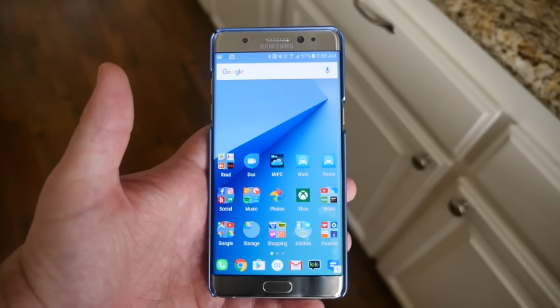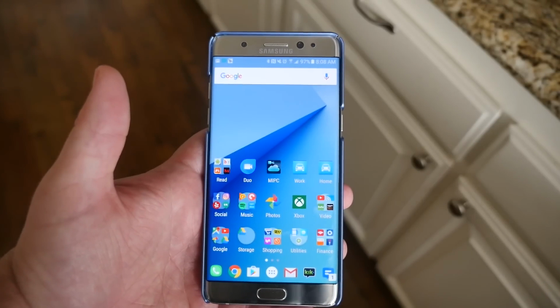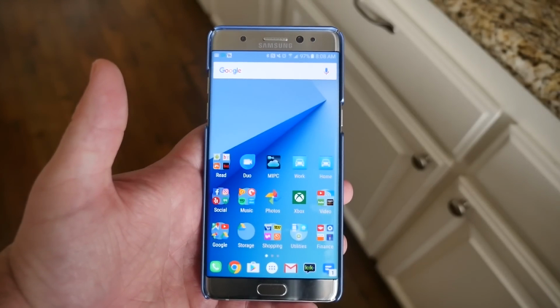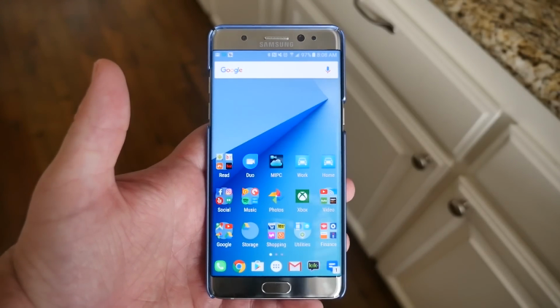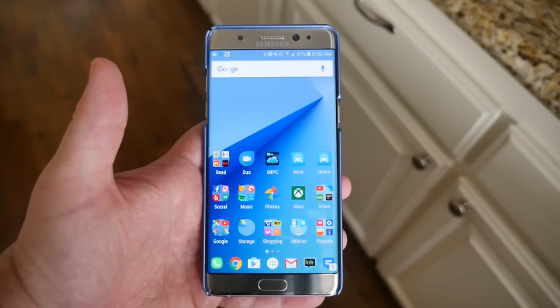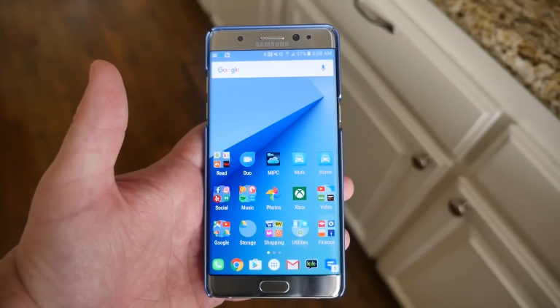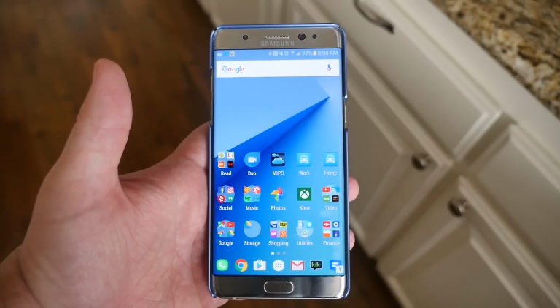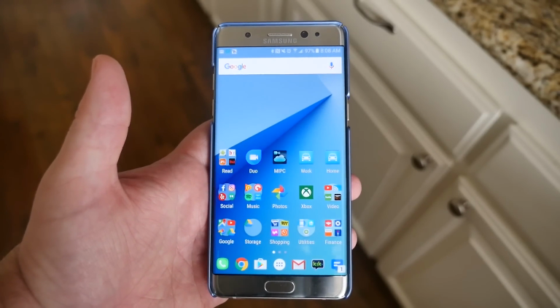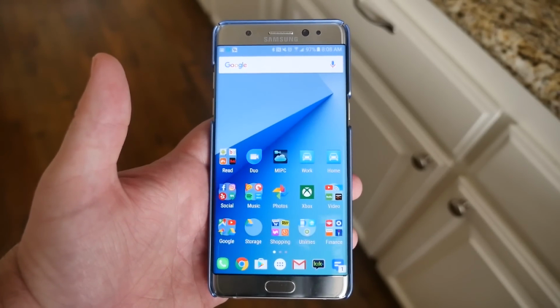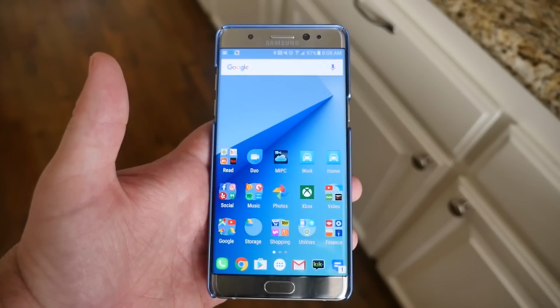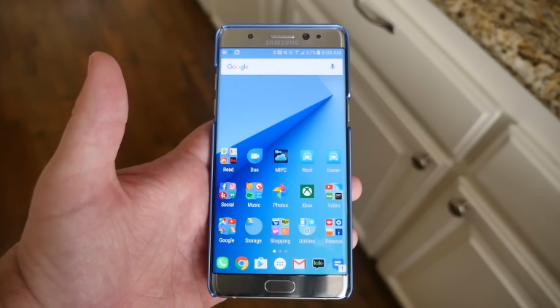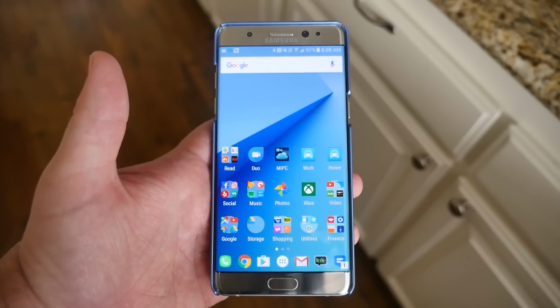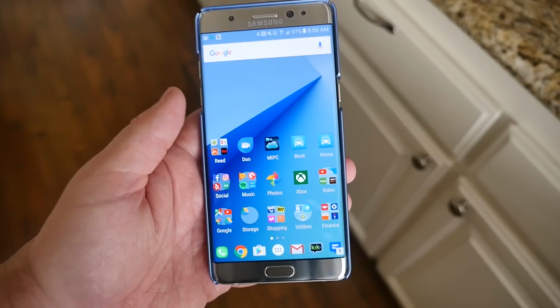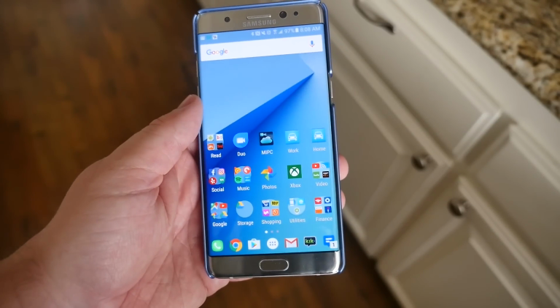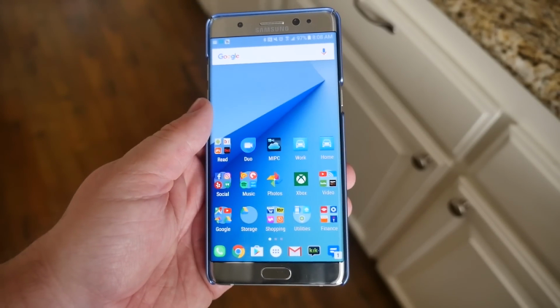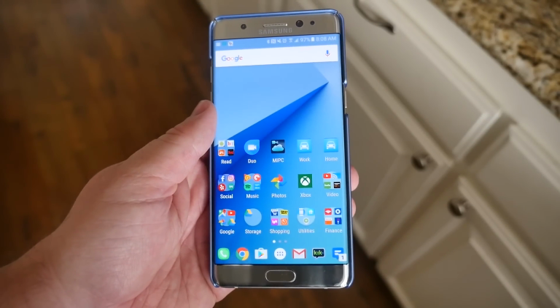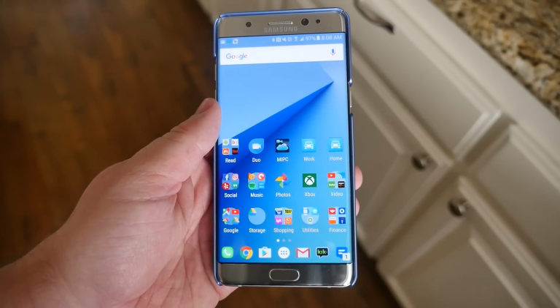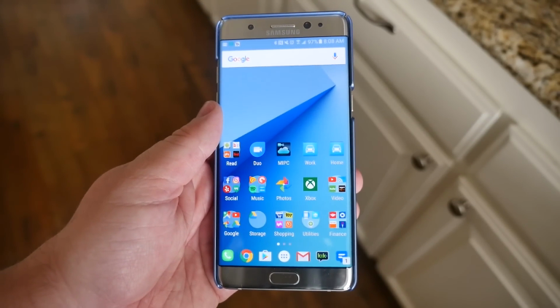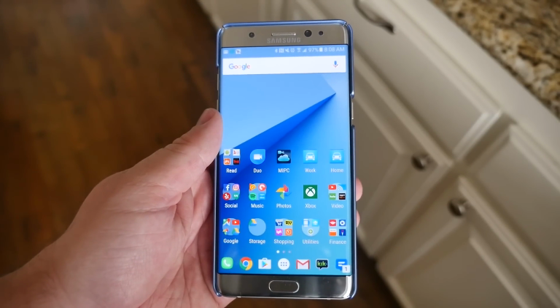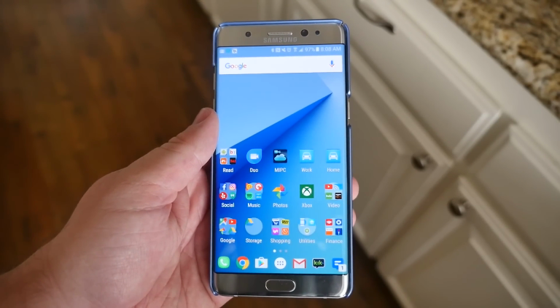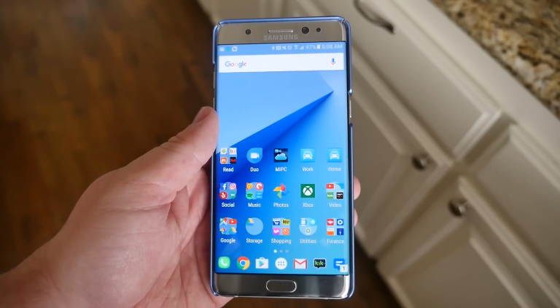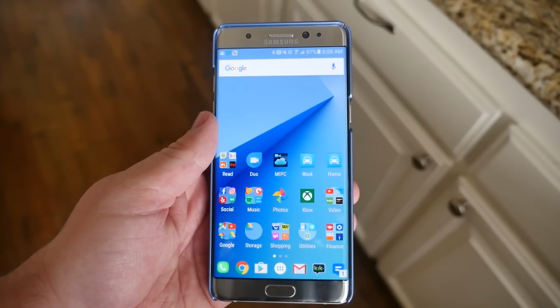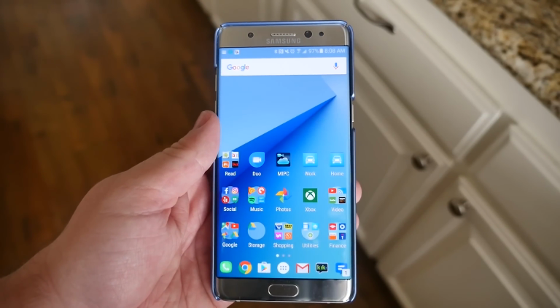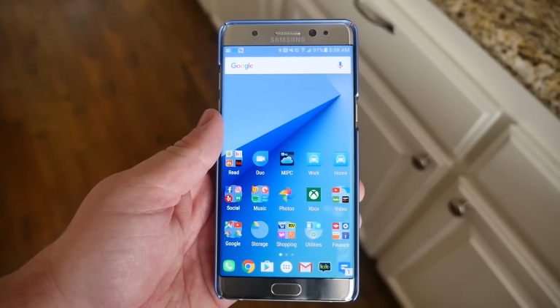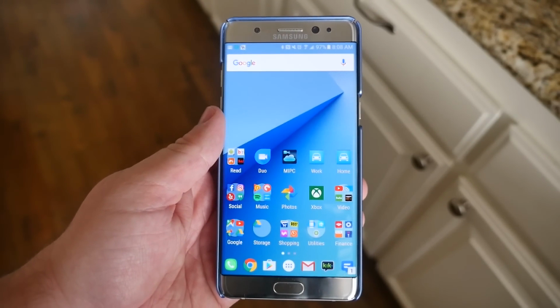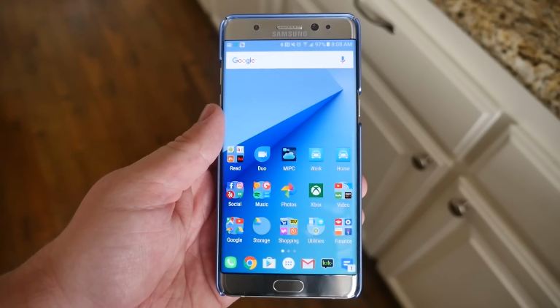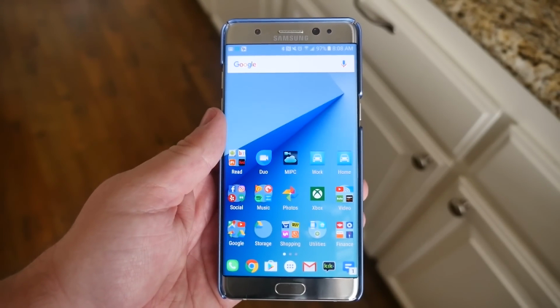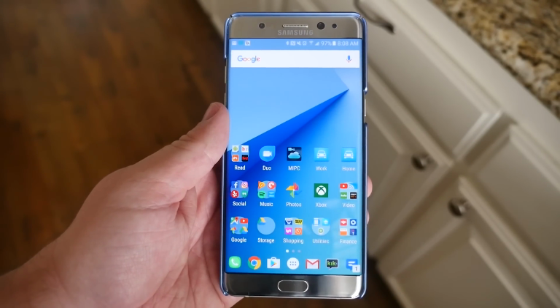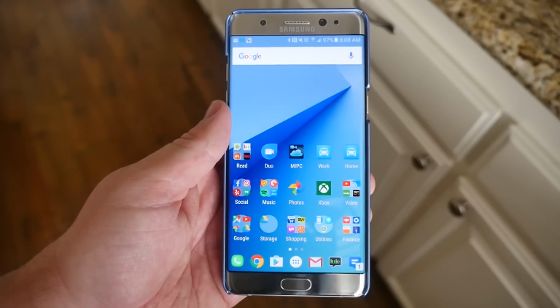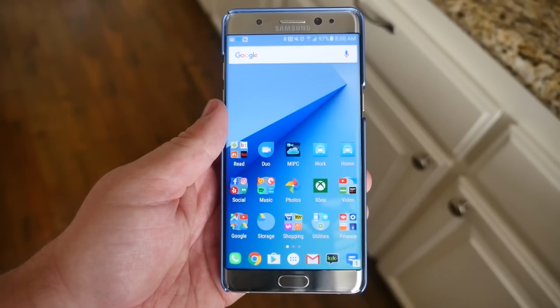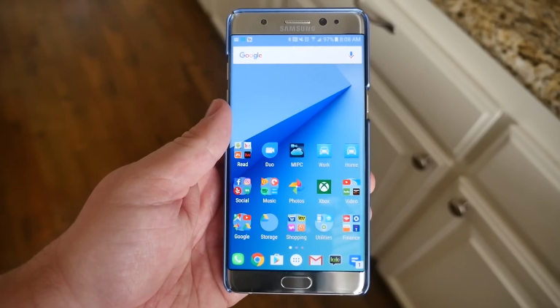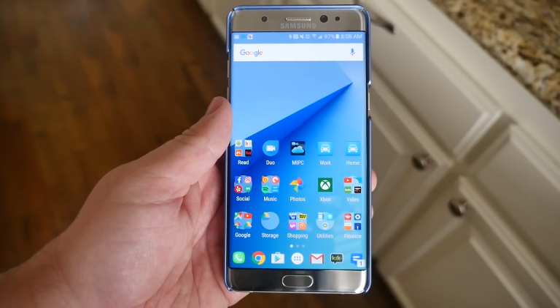What's going on guys, GregglesTV. I'm going to give you my top 10 essential tips and tricks for the Galaxy Note 7.